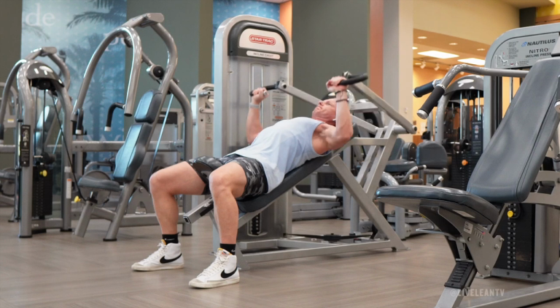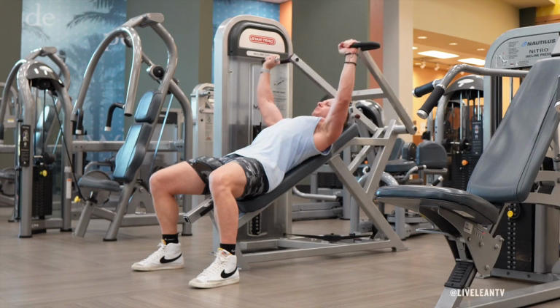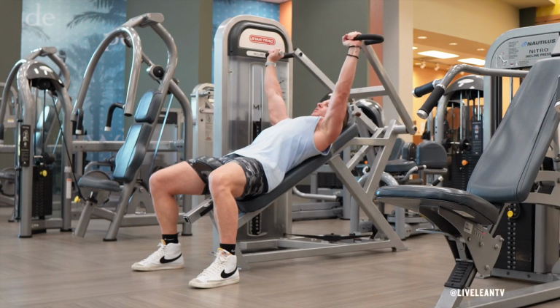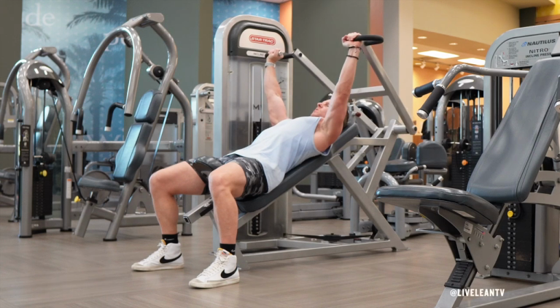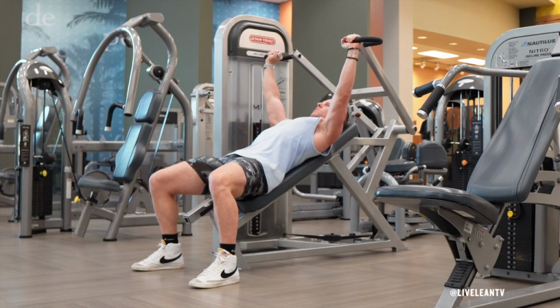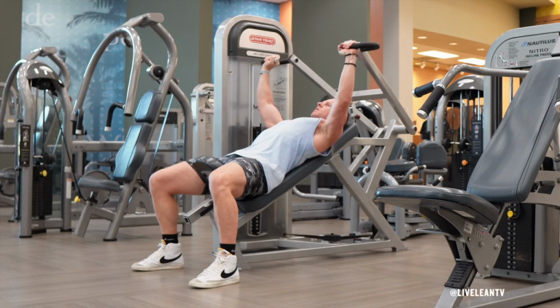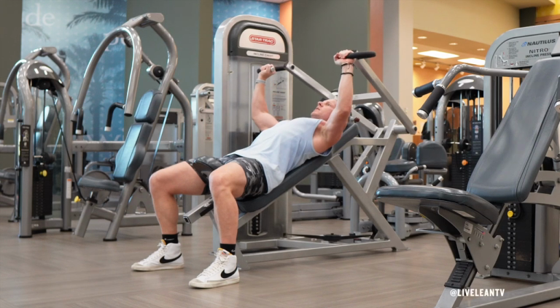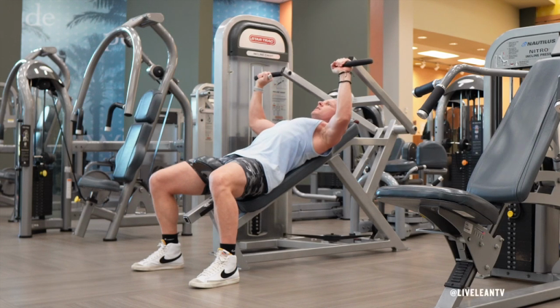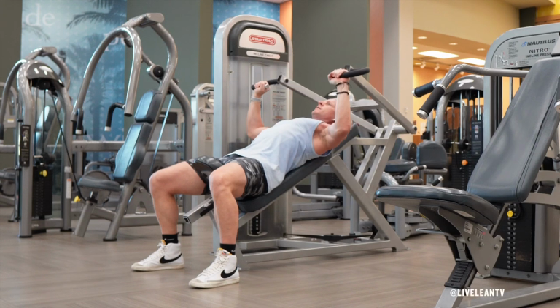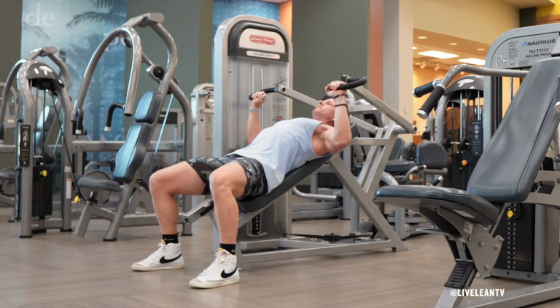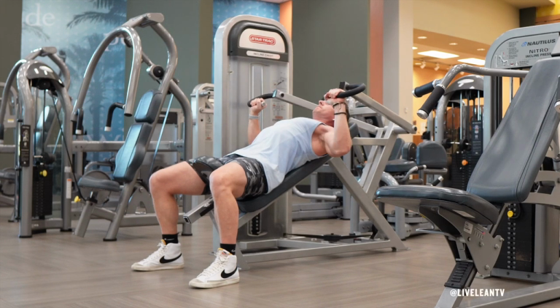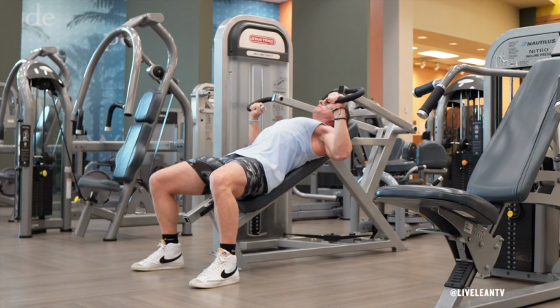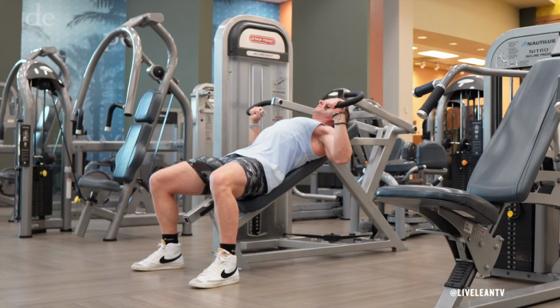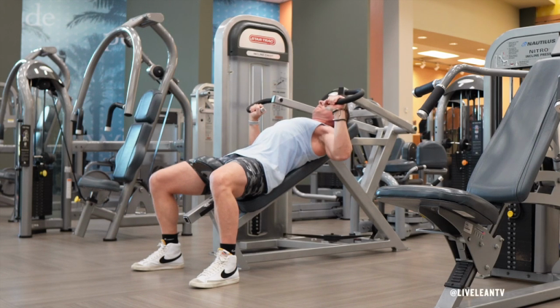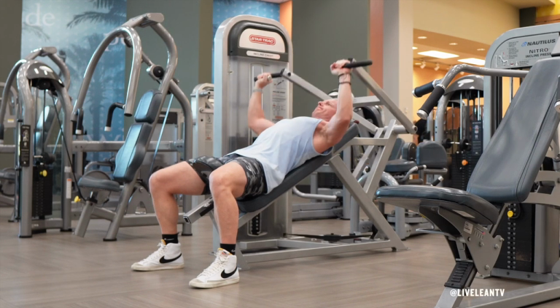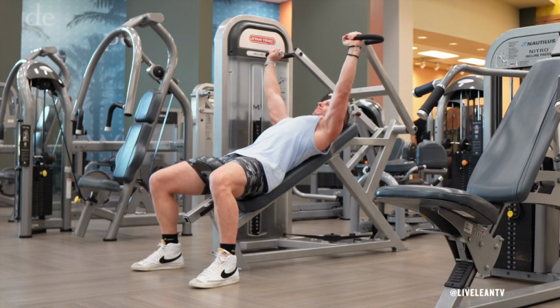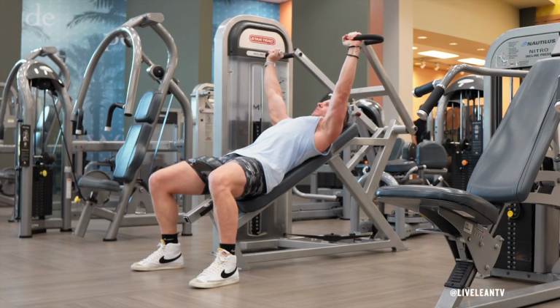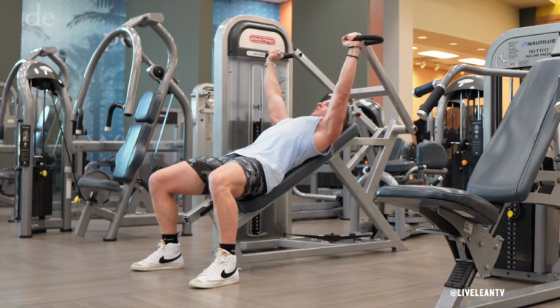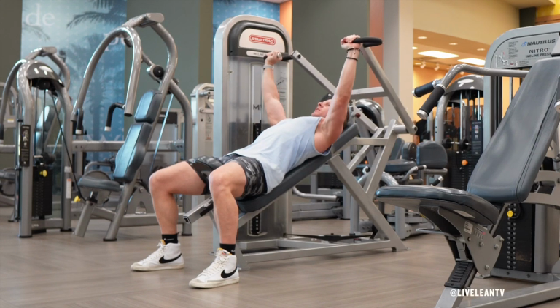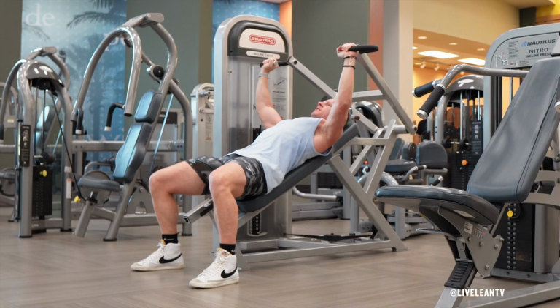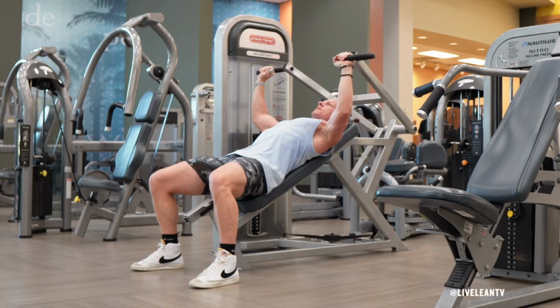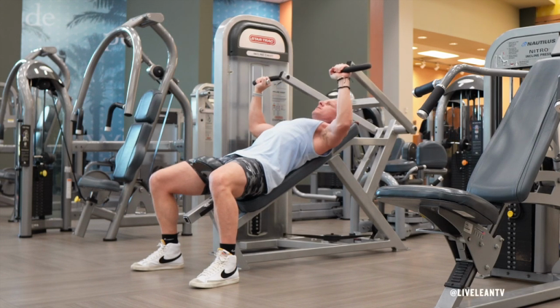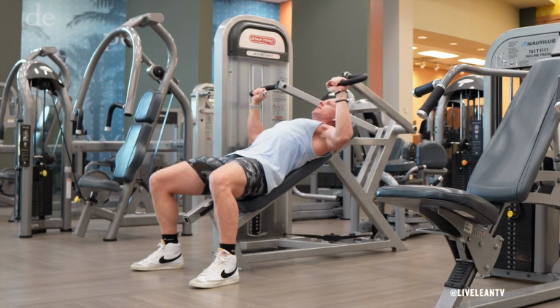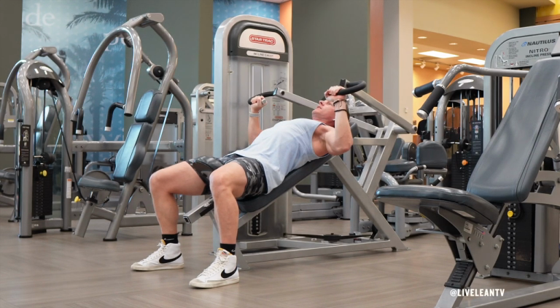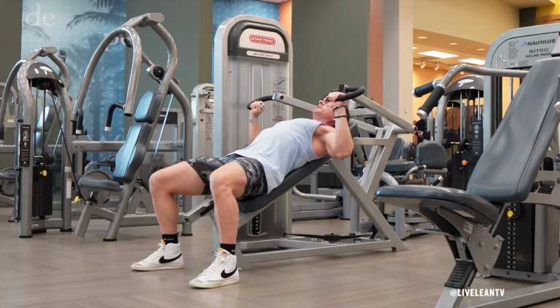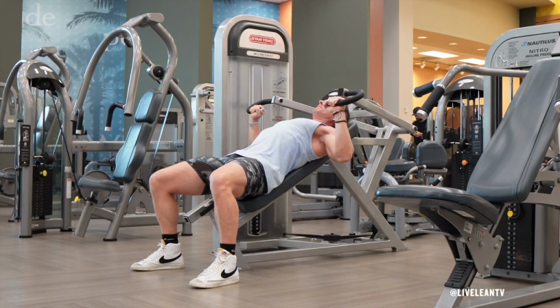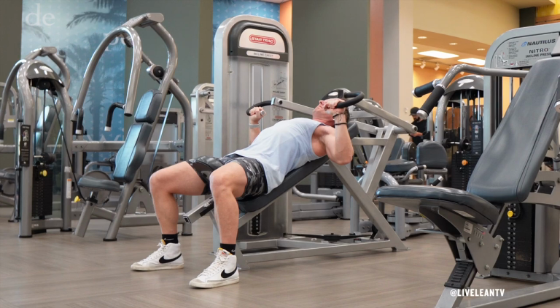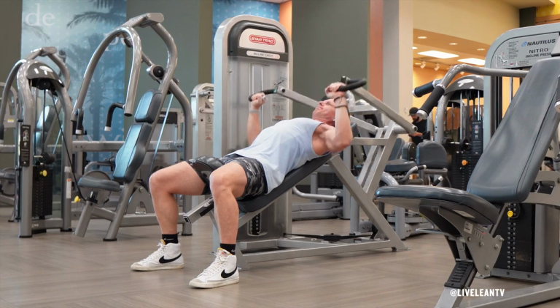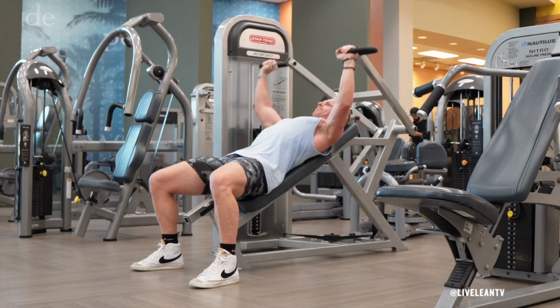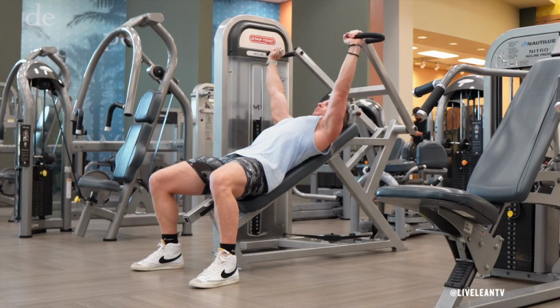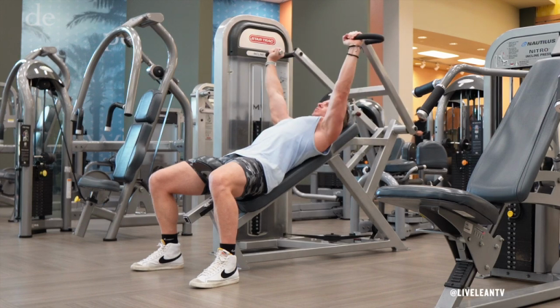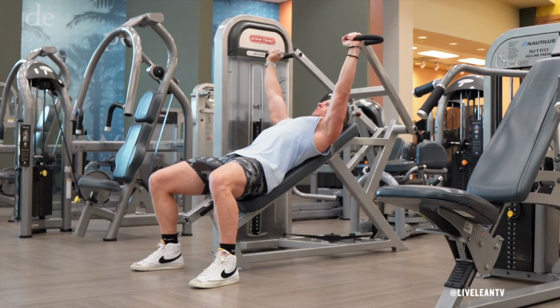The machine incline chest press is an exercise that targets your chest, with the incline placing more emphasis on the upper chest.